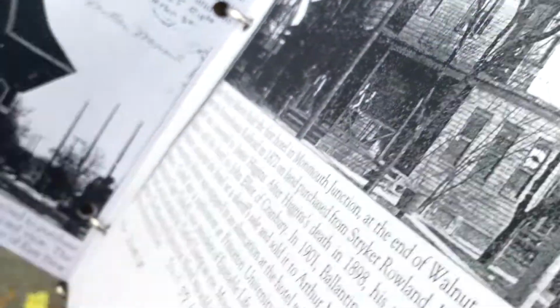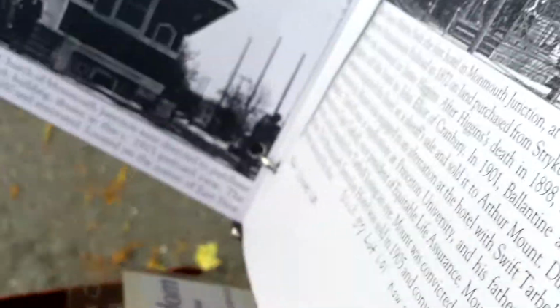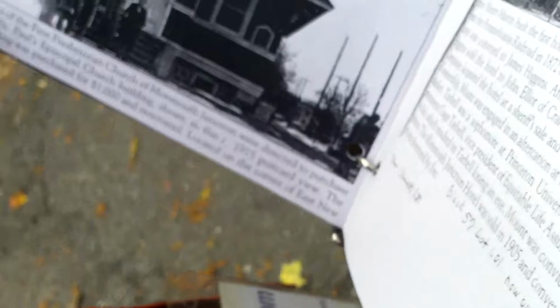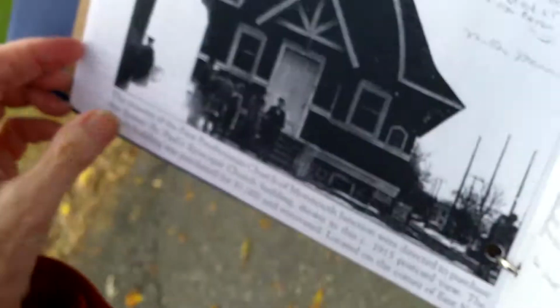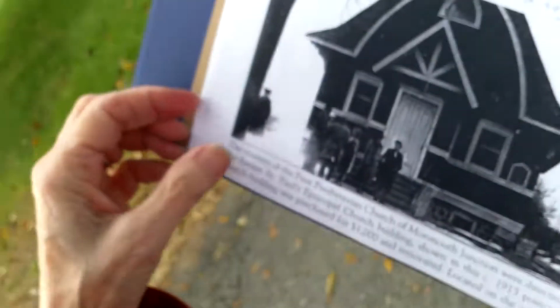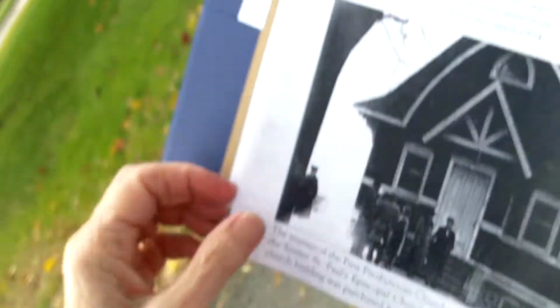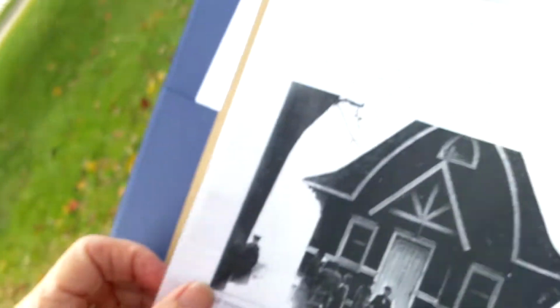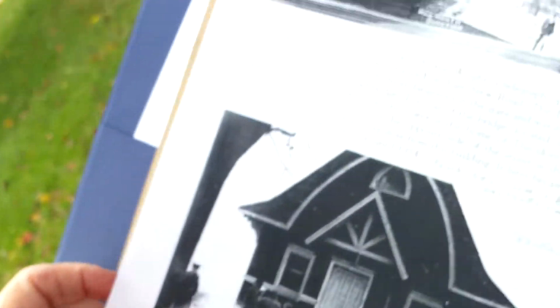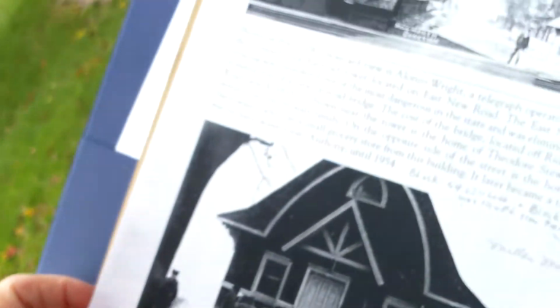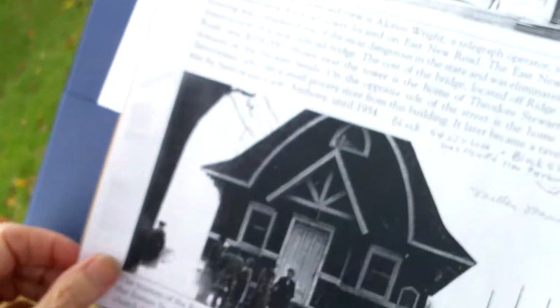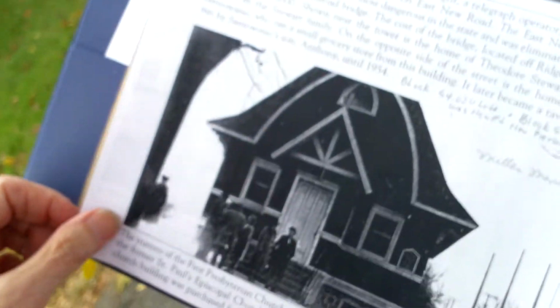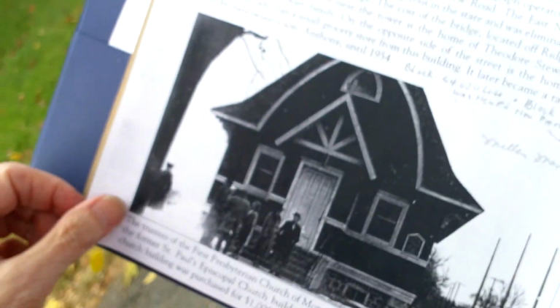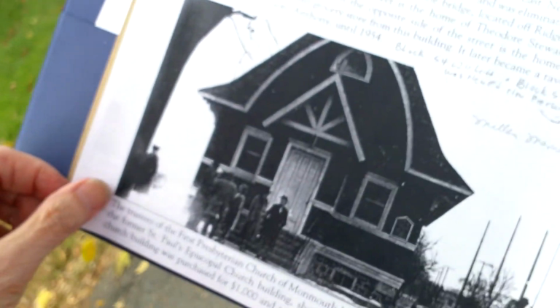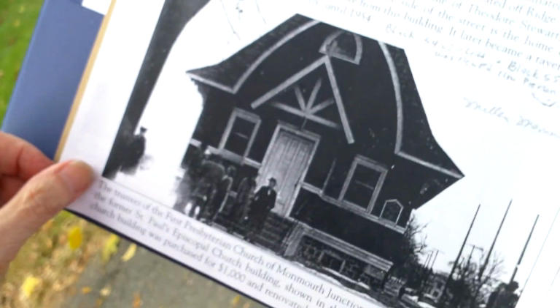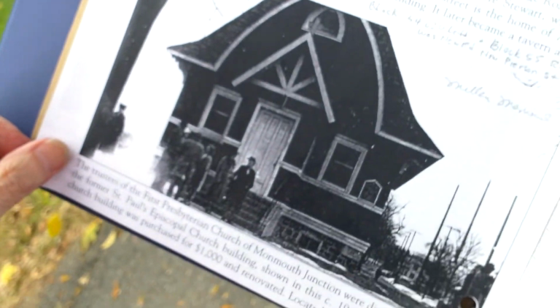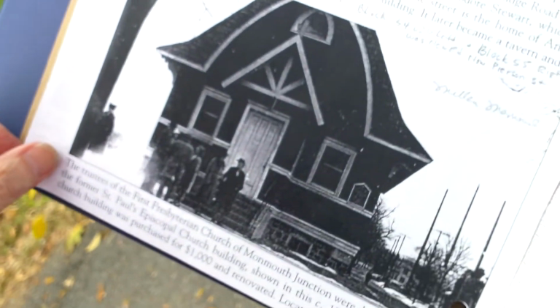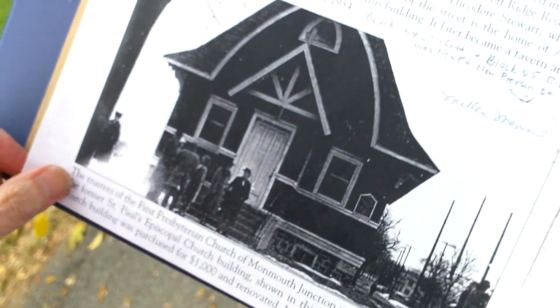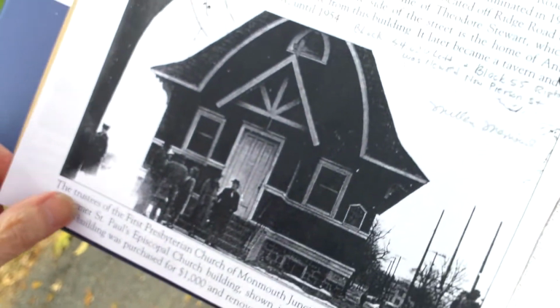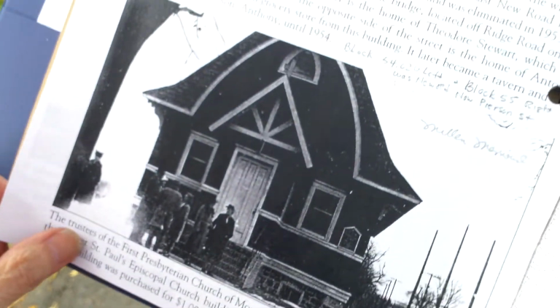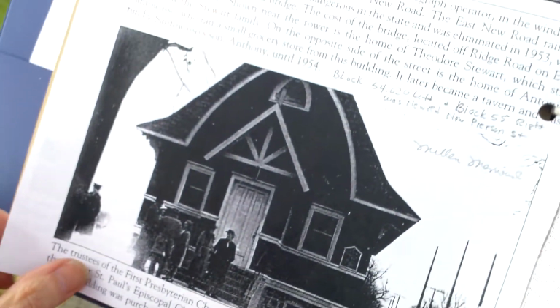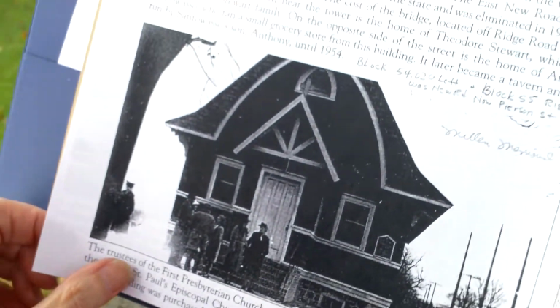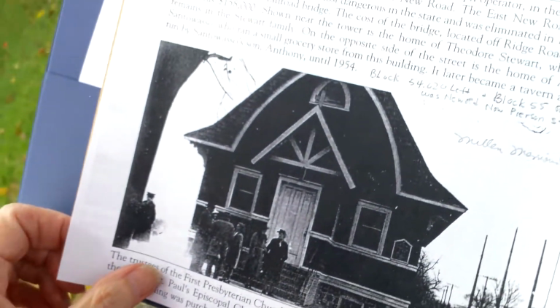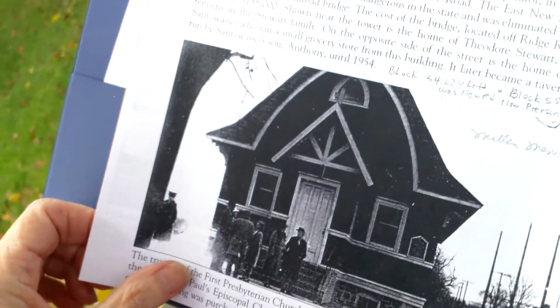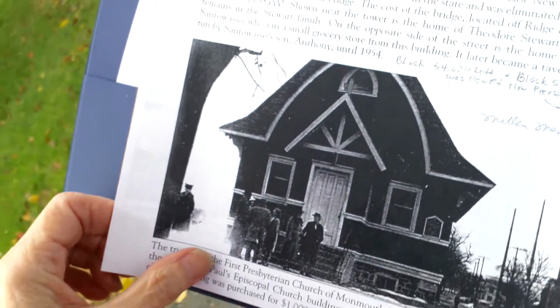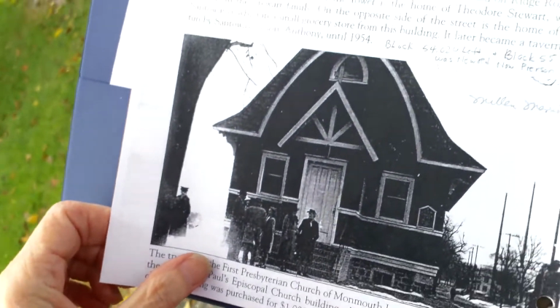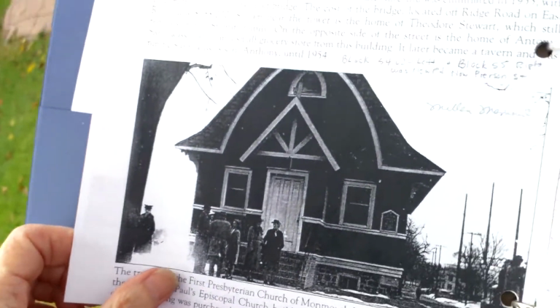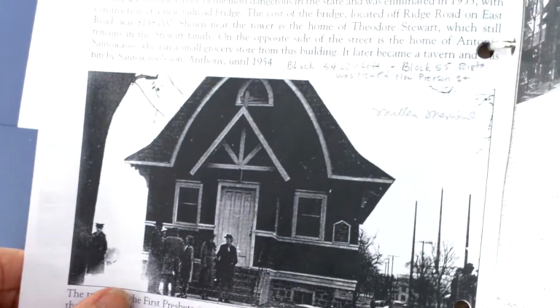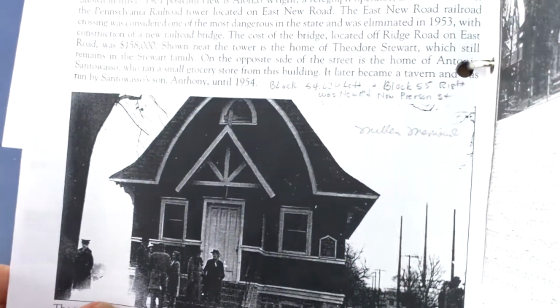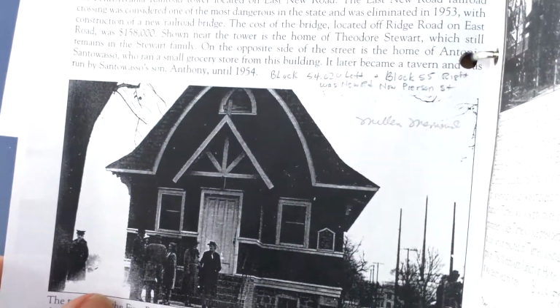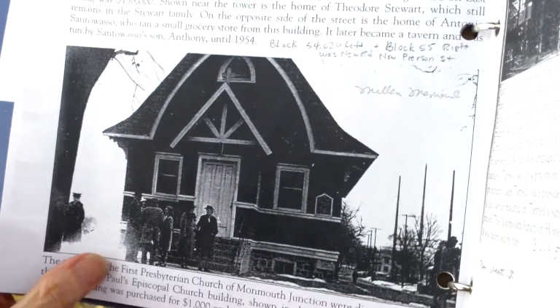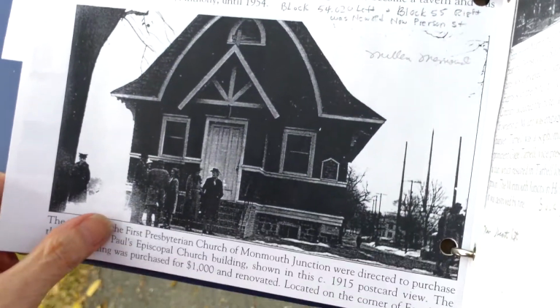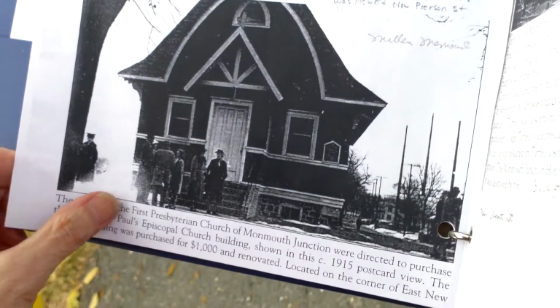And here's this church. This is the Presbyterian church from the front.